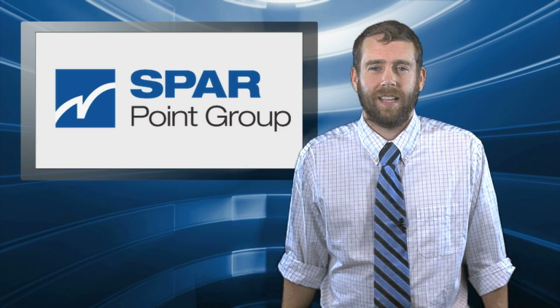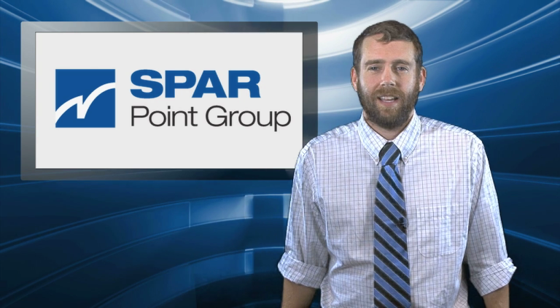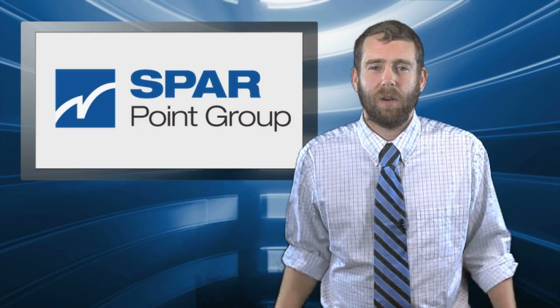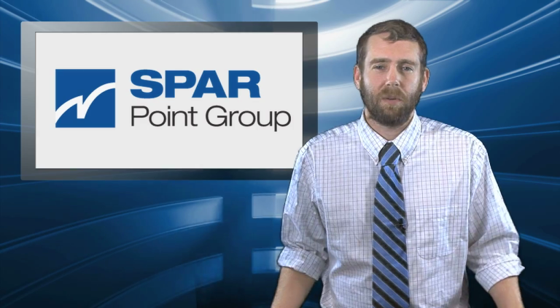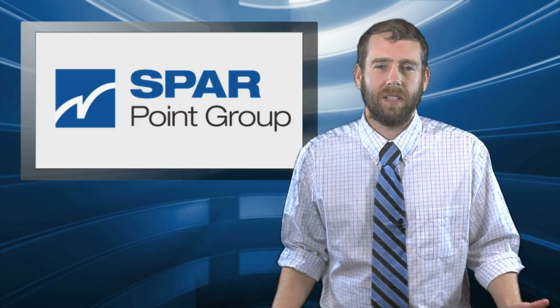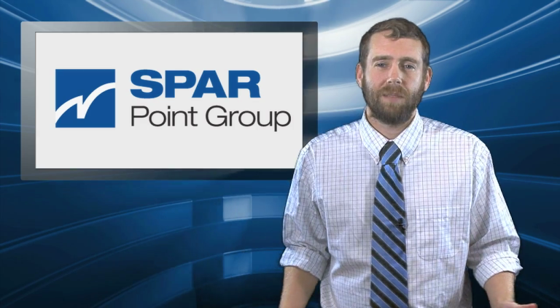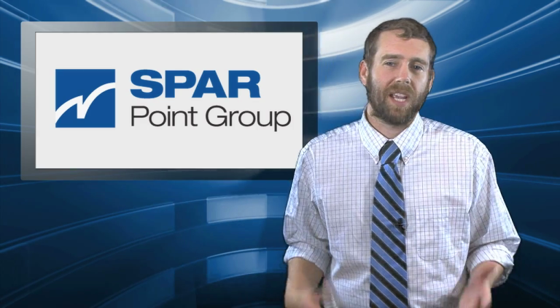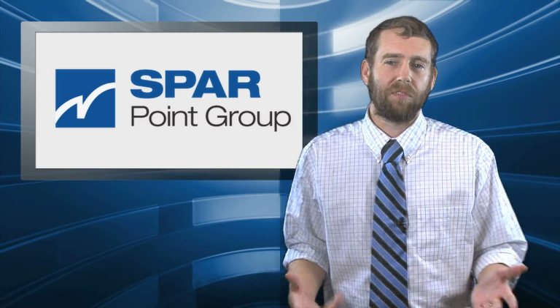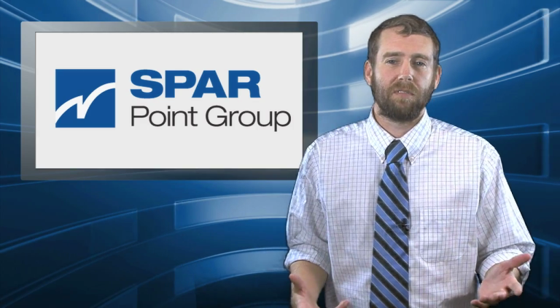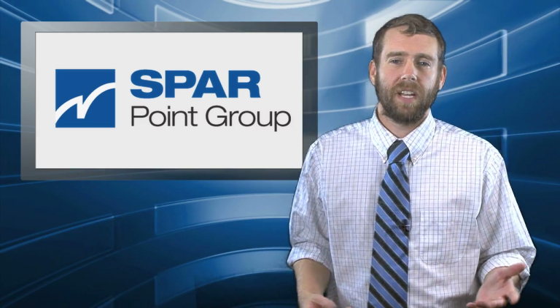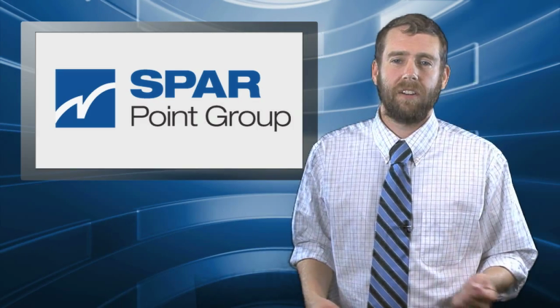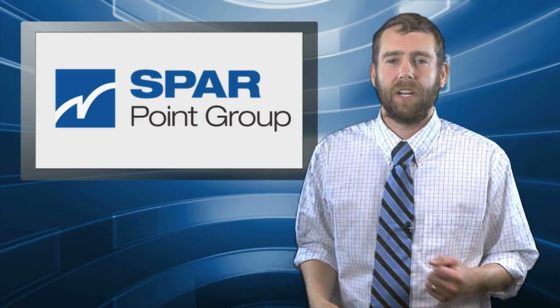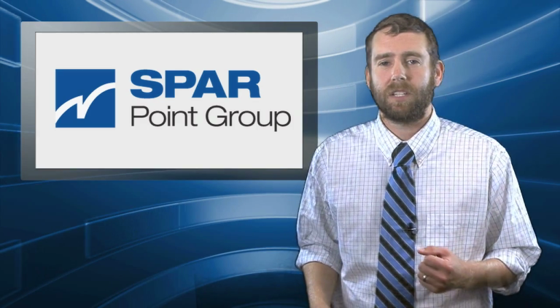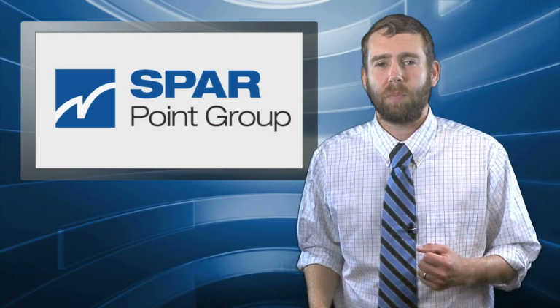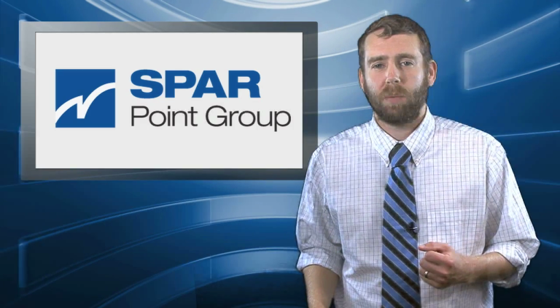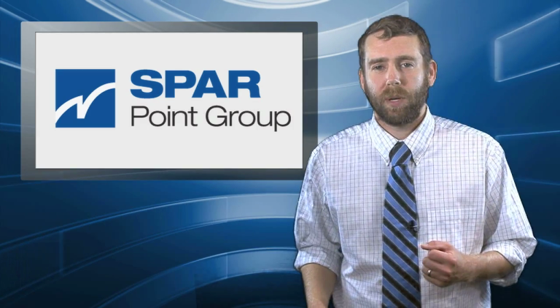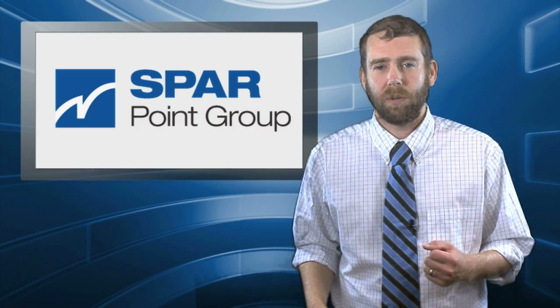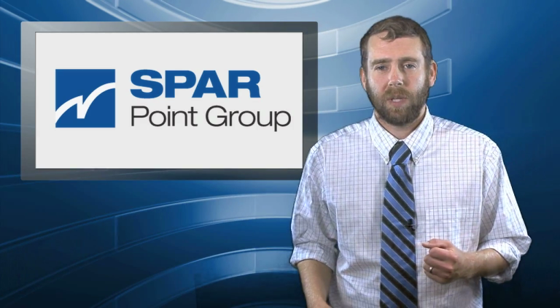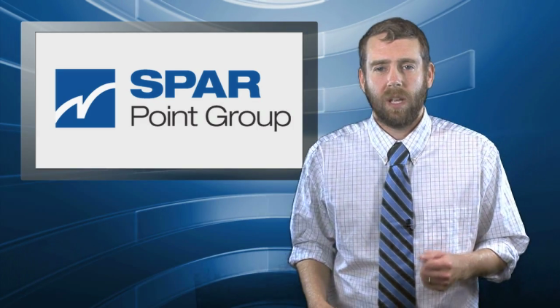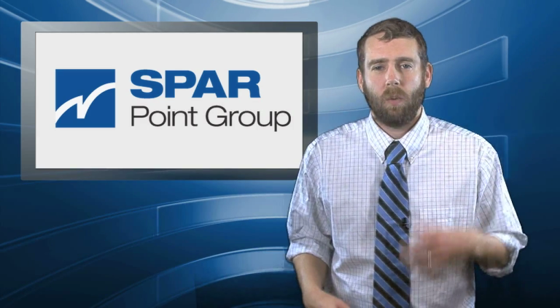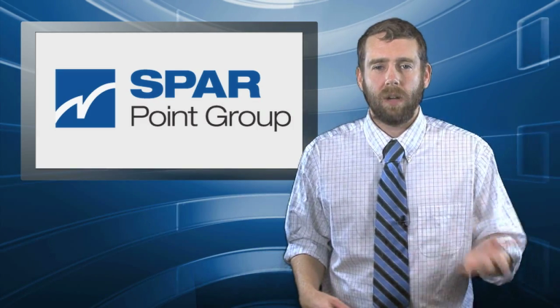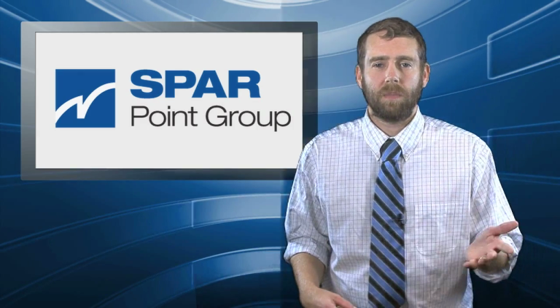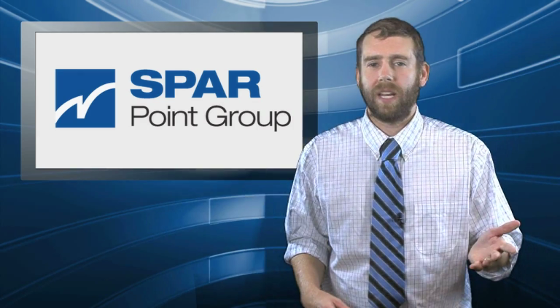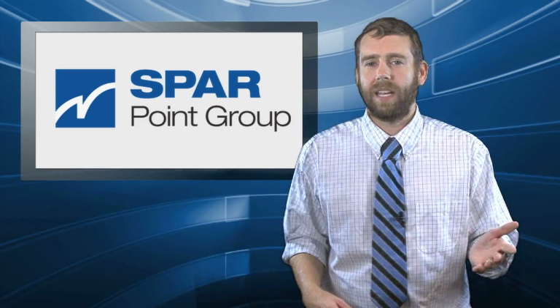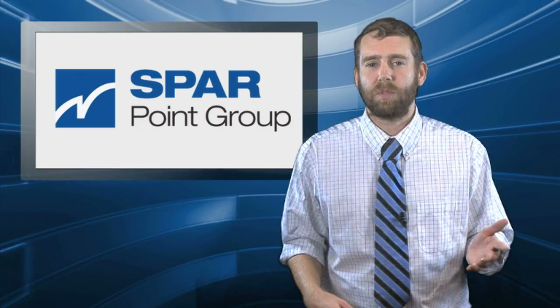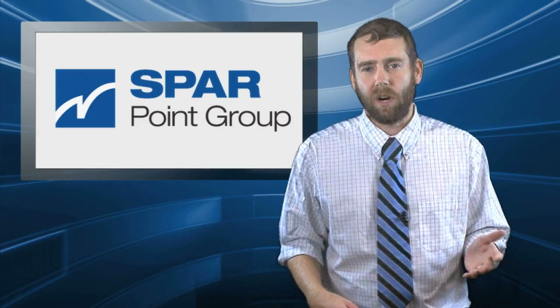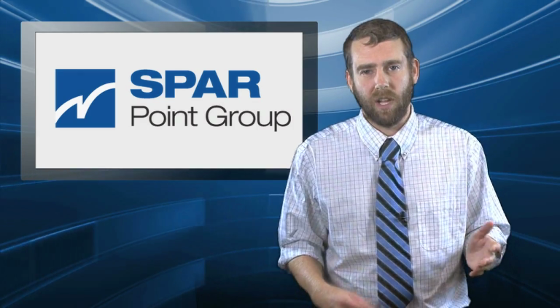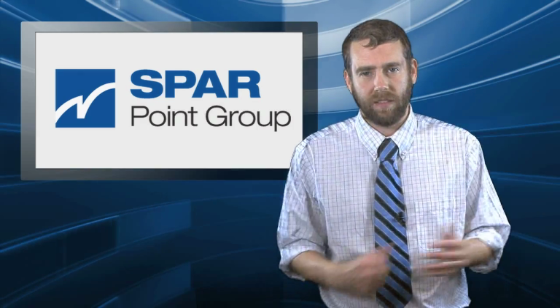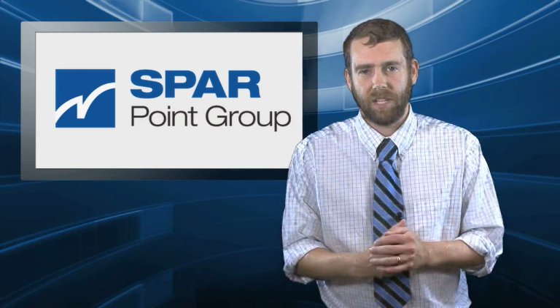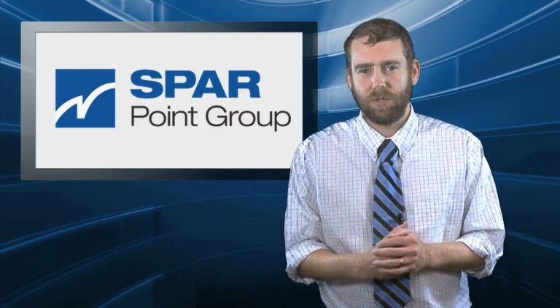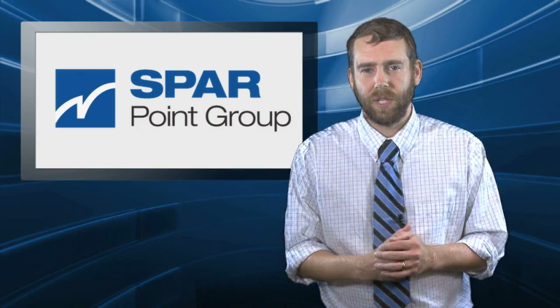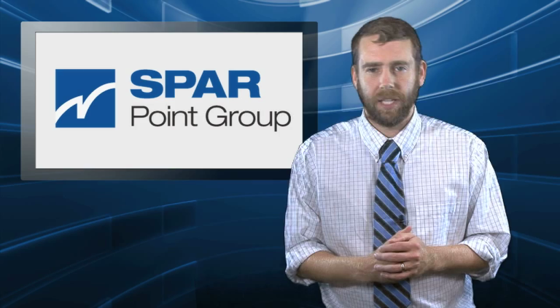Hello everyone, I'm Sam Feifel, editor here at SparPoint Group. Welcome yet again to SparVlog, thanks for tuning in.